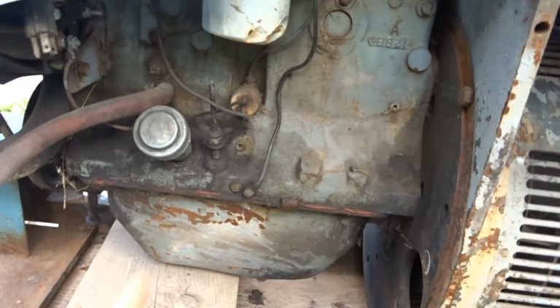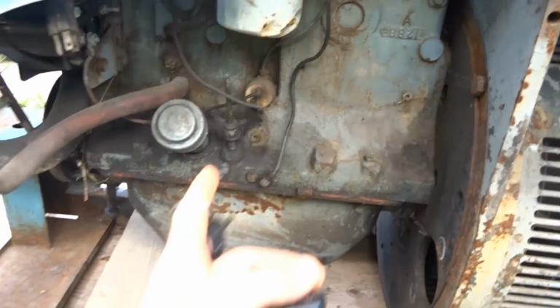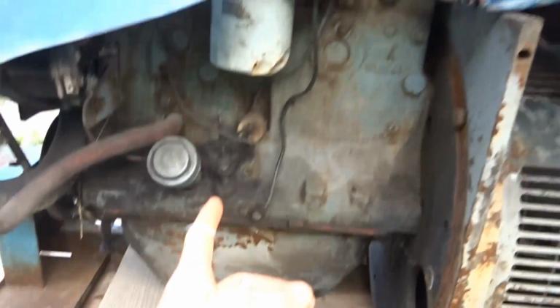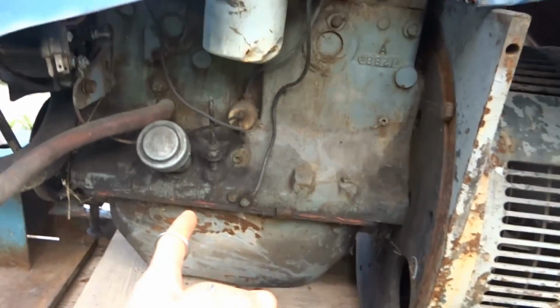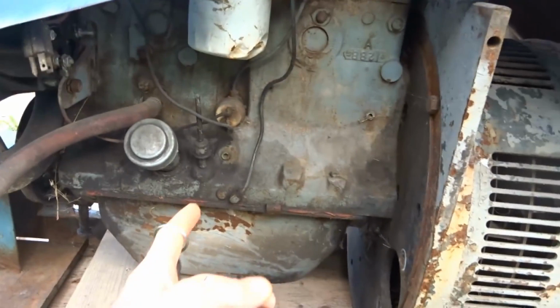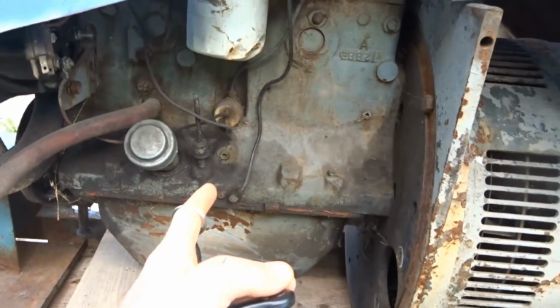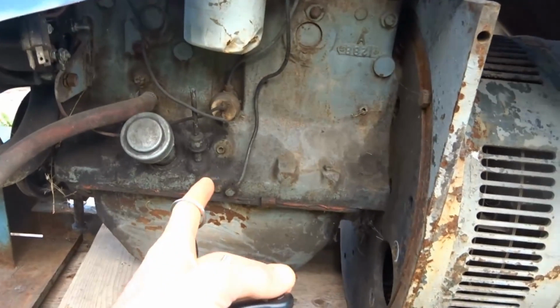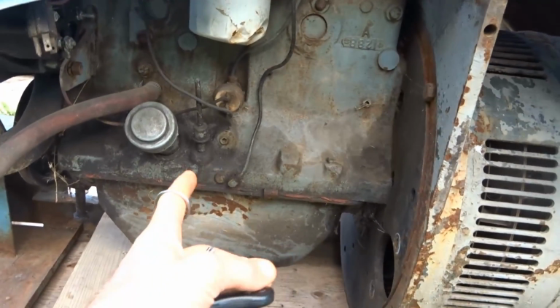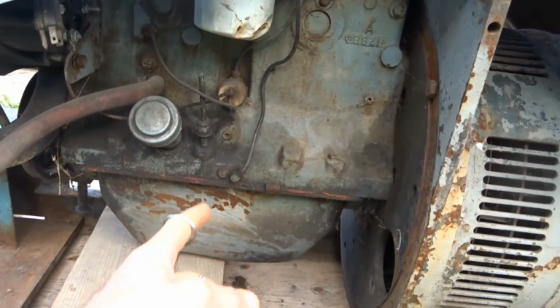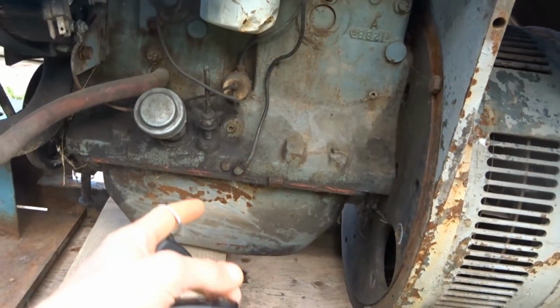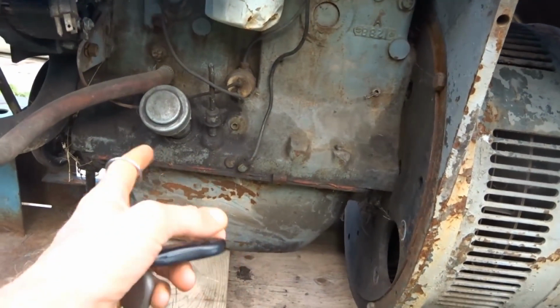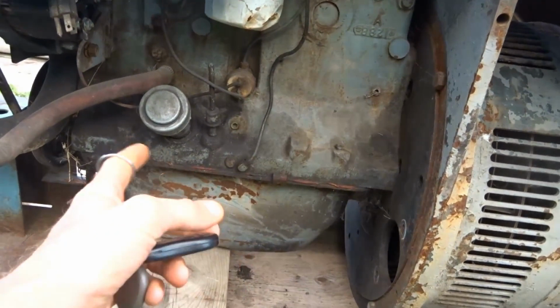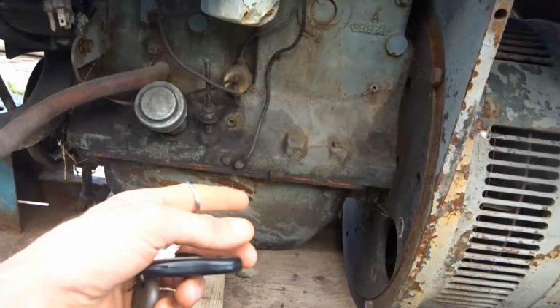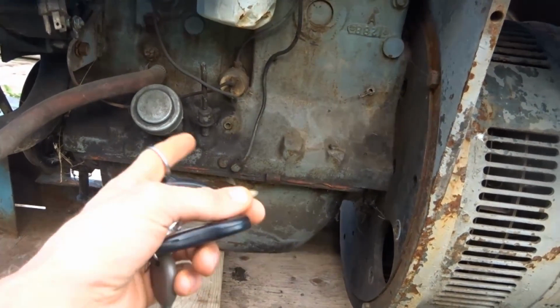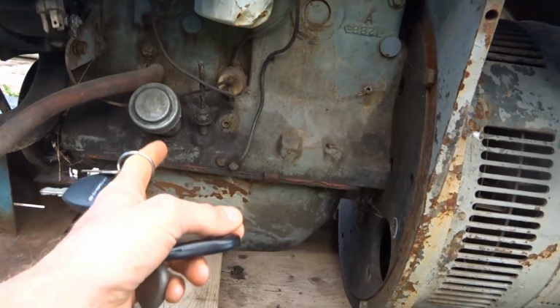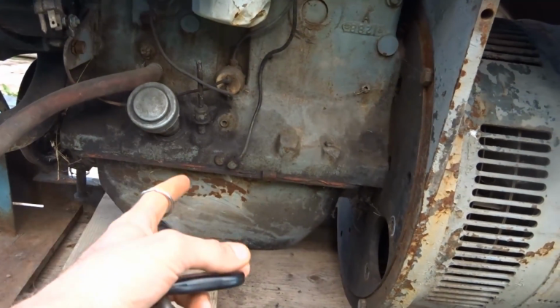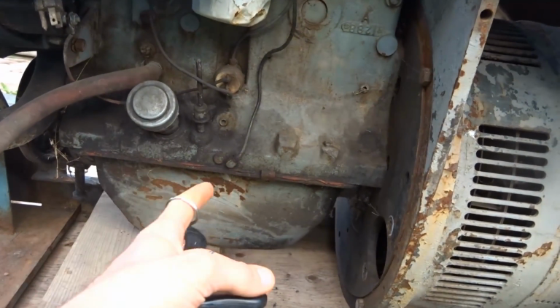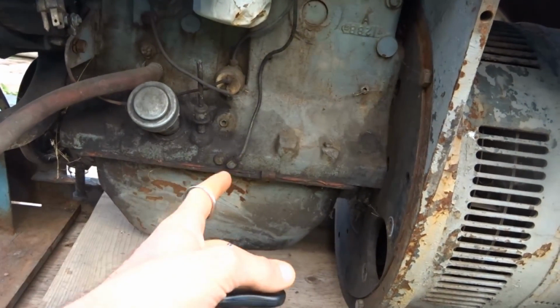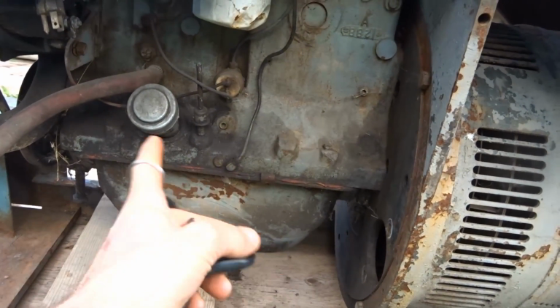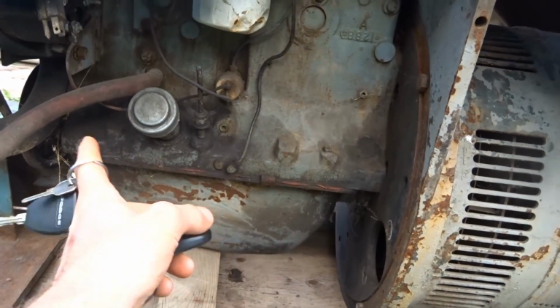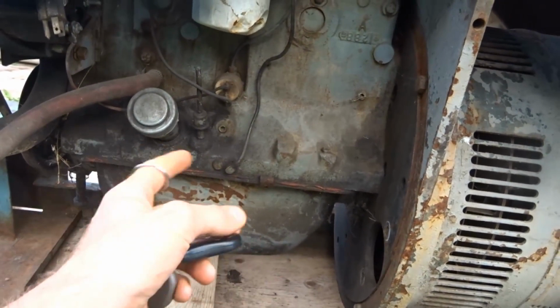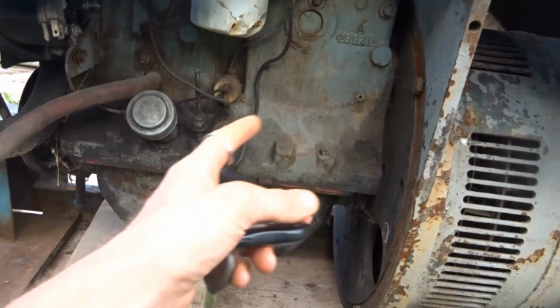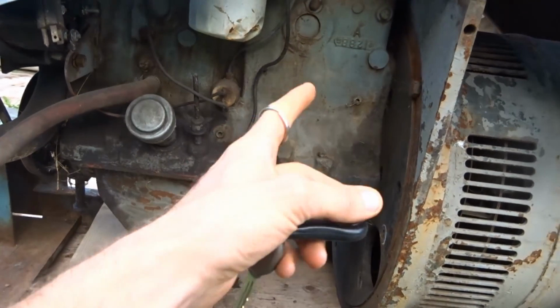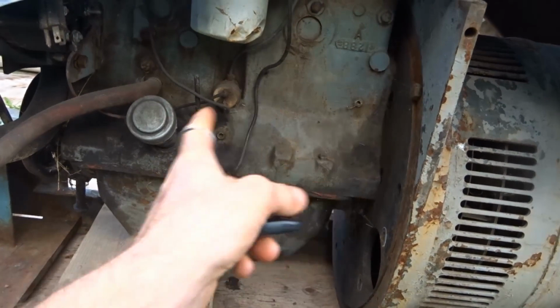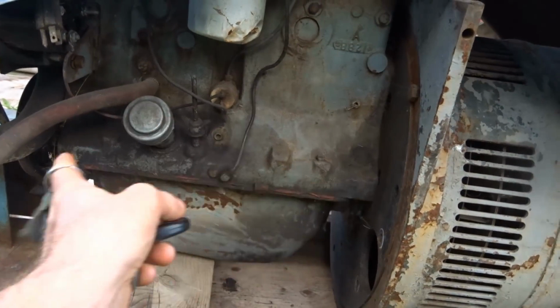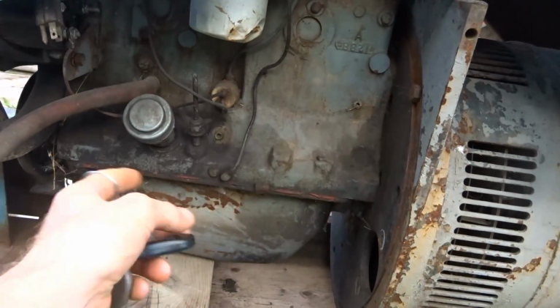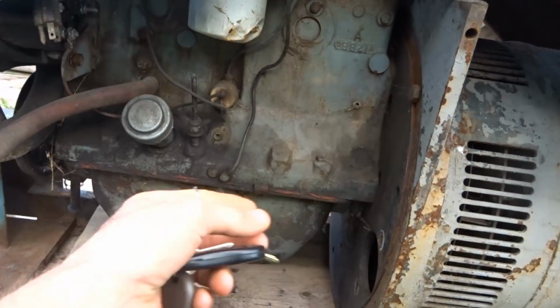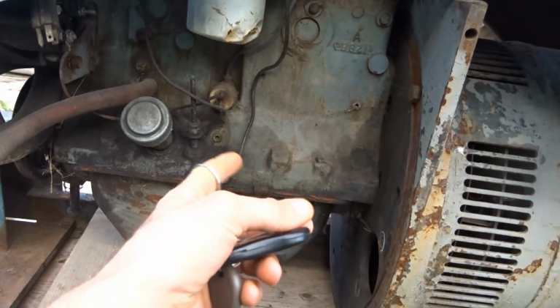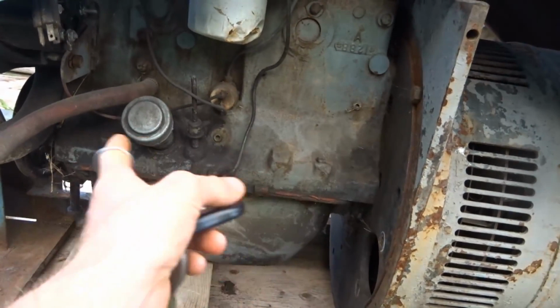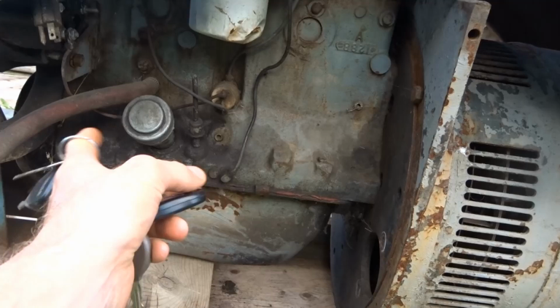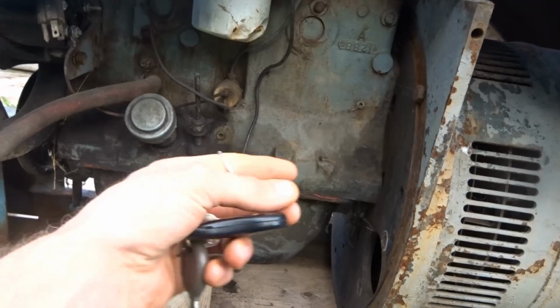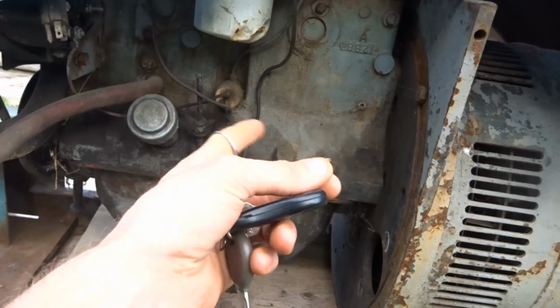This is an SA200 Blackface from the 70s, with an F163 and a Red Seal engine.